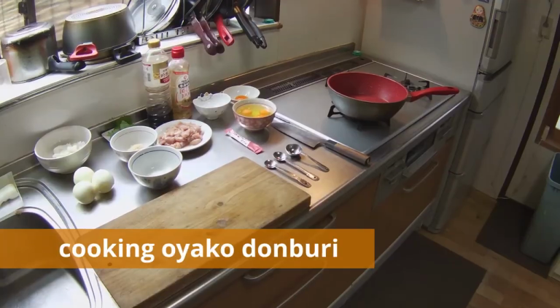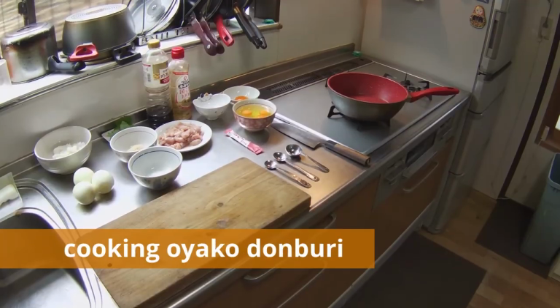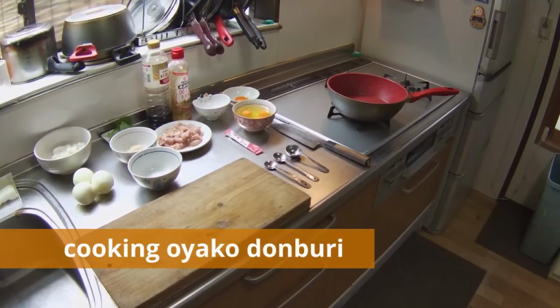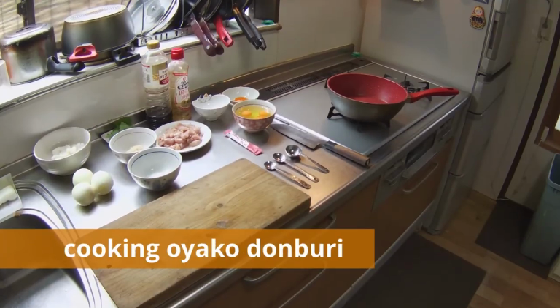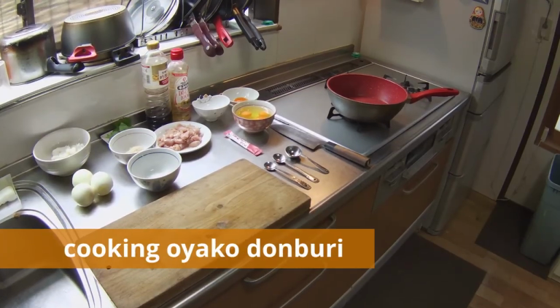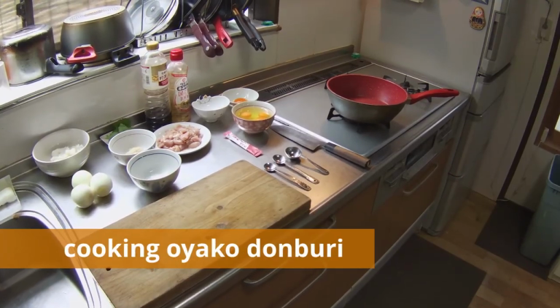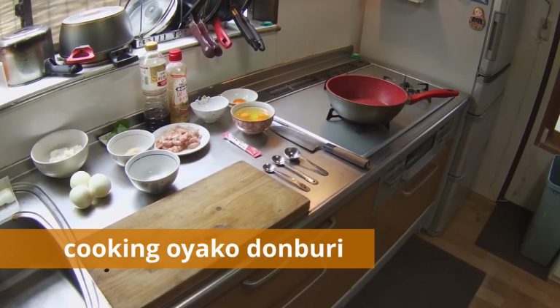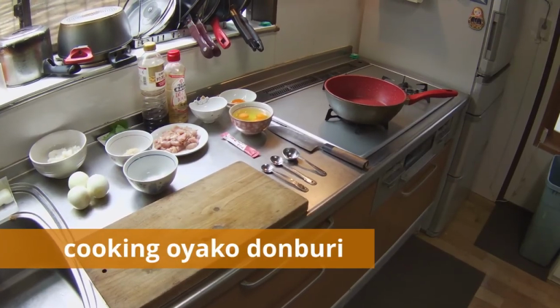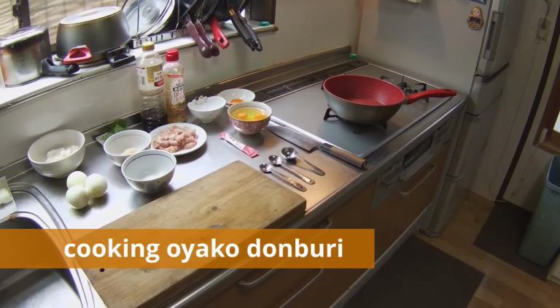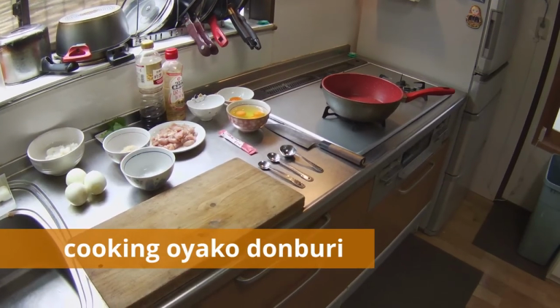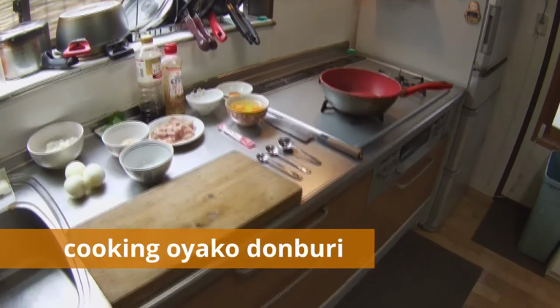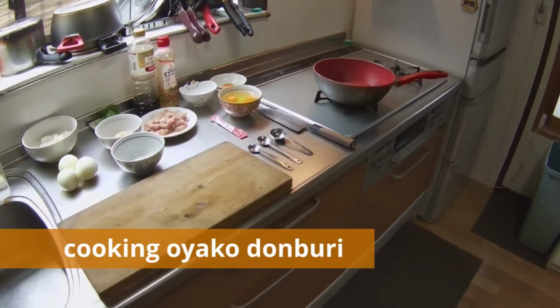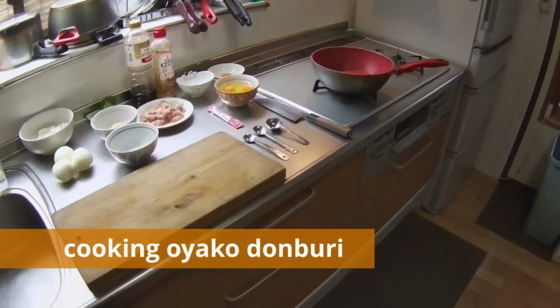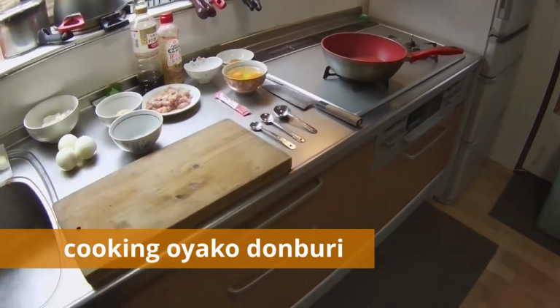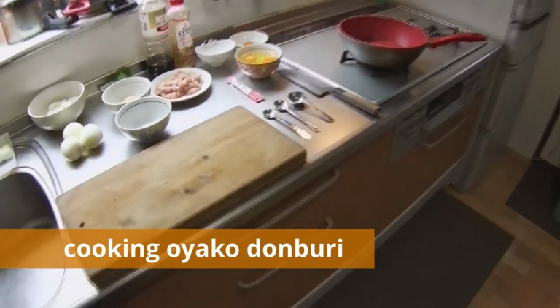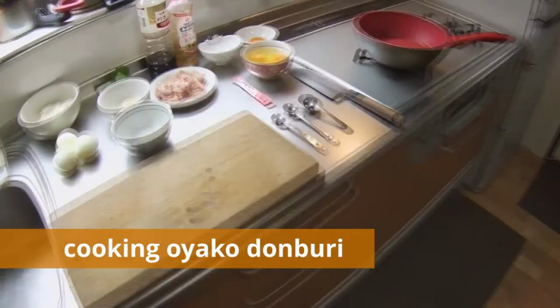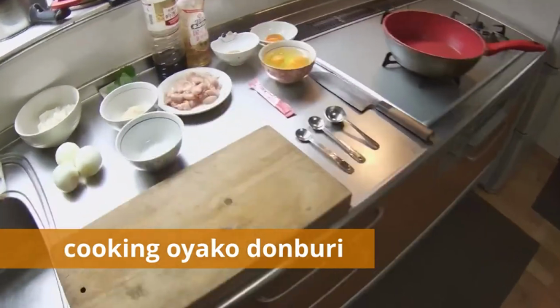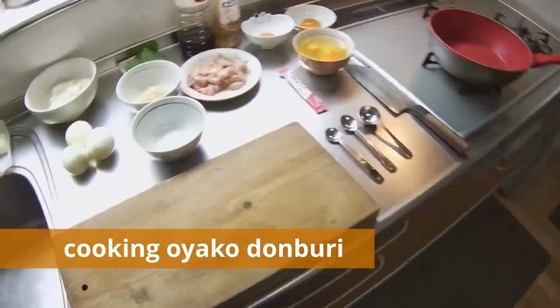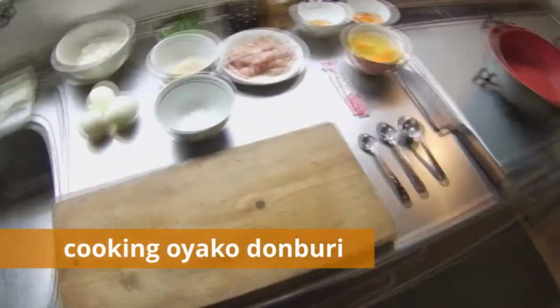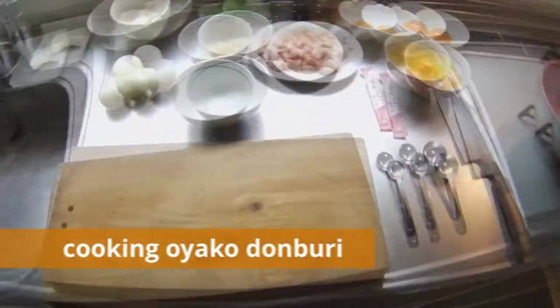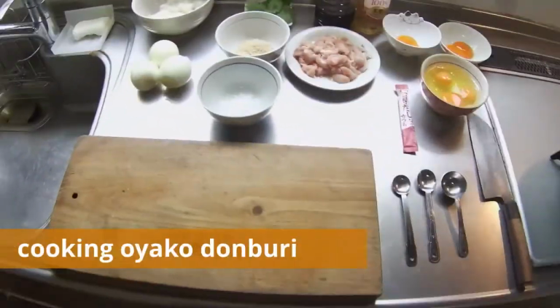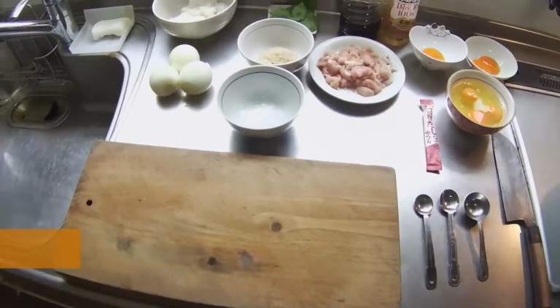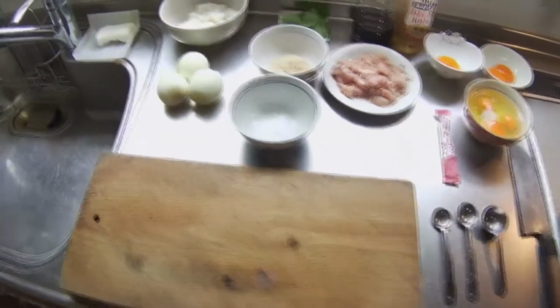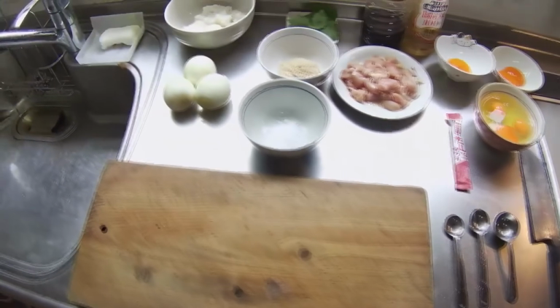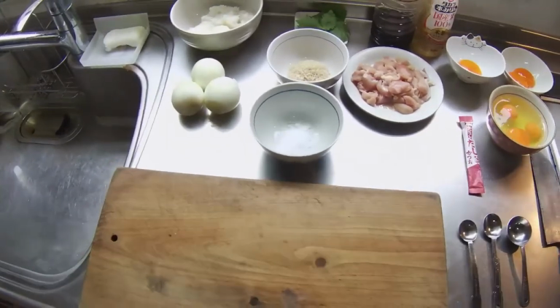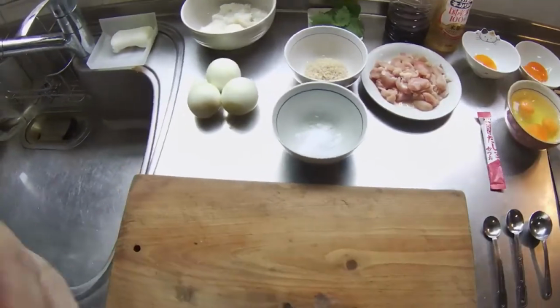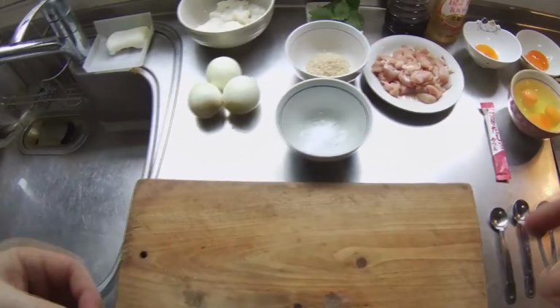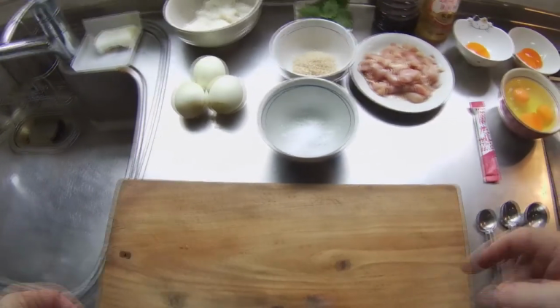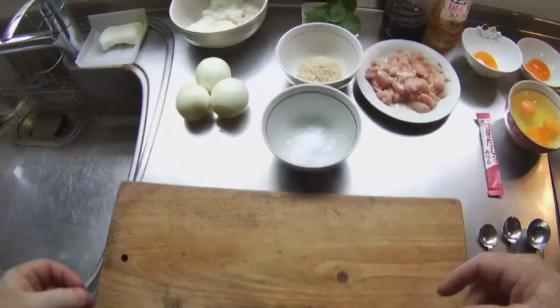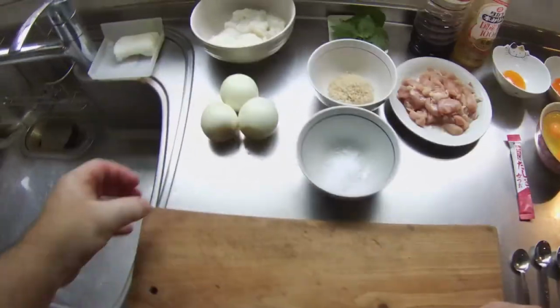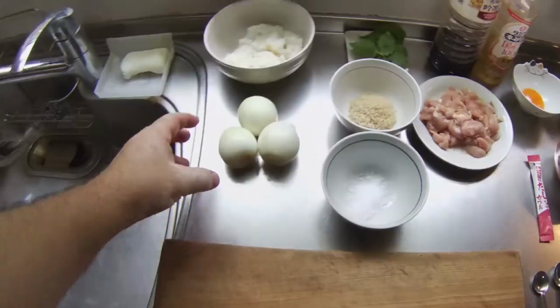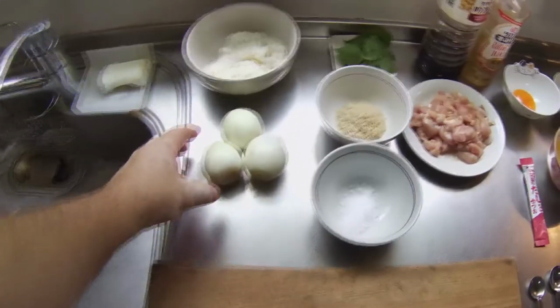Oyako Donburi is rather easy to make. Oyako means parent and child in Japanese — in this case, chicken and egg.